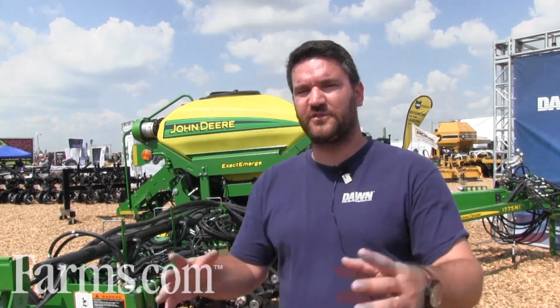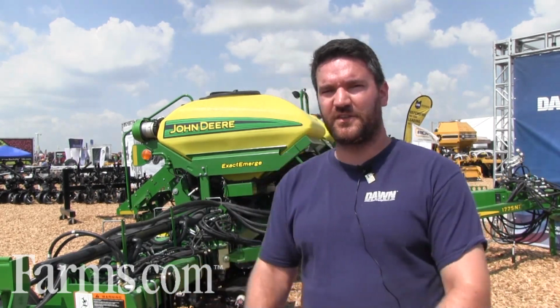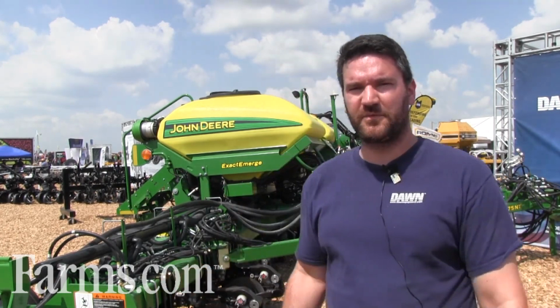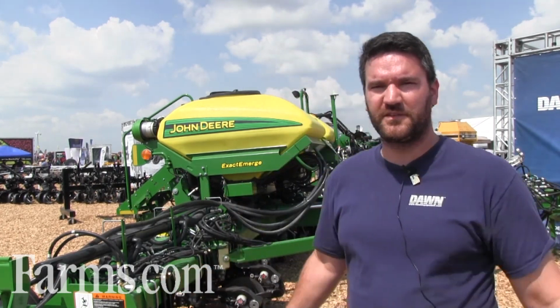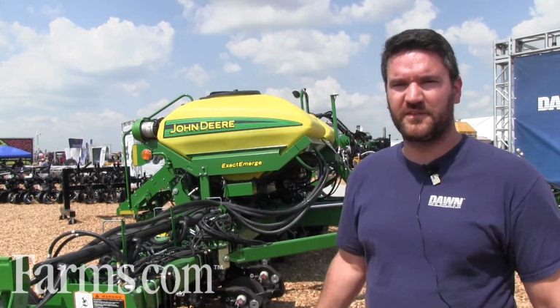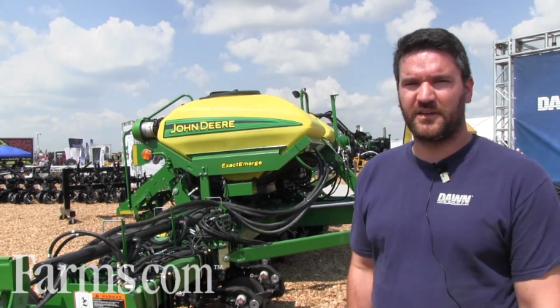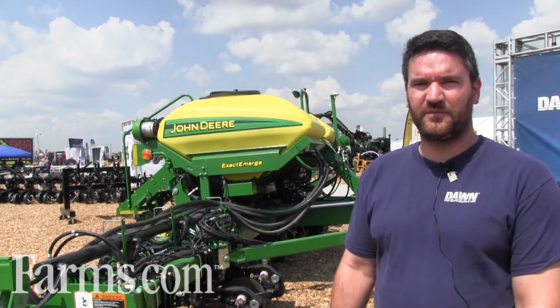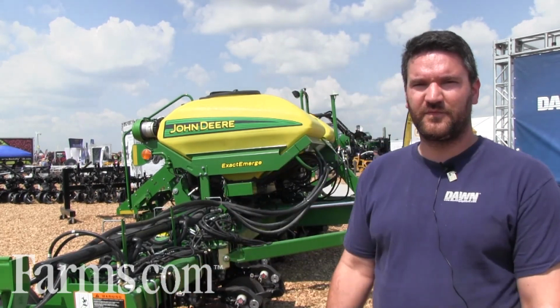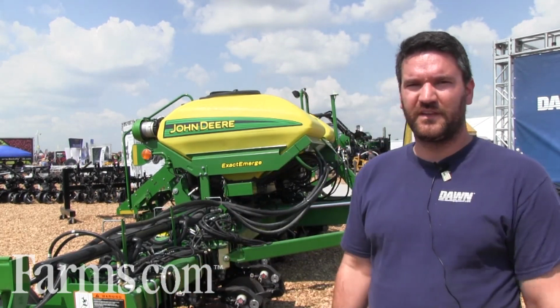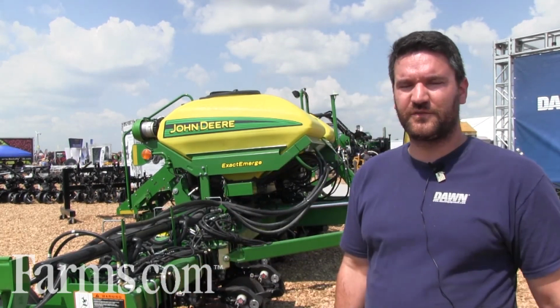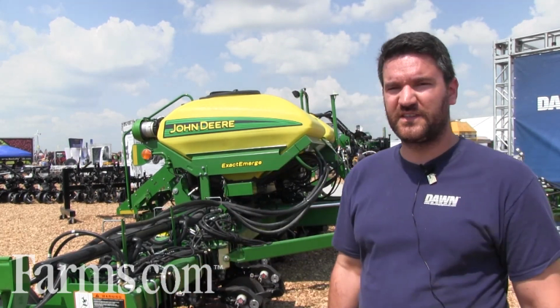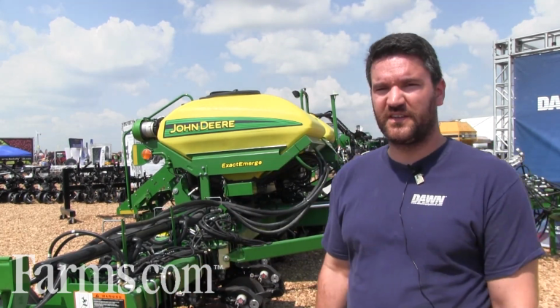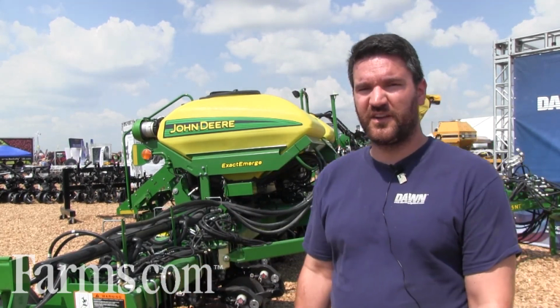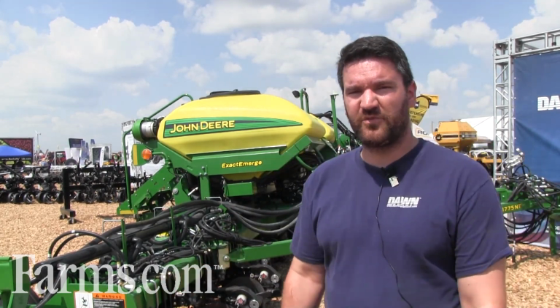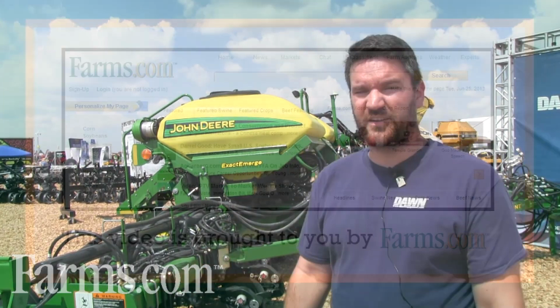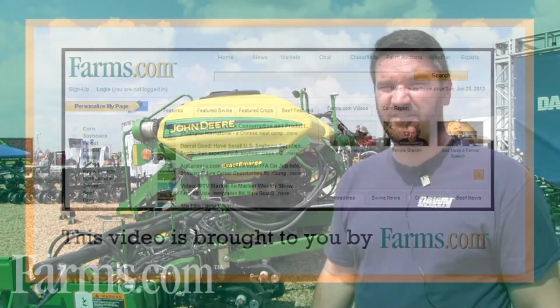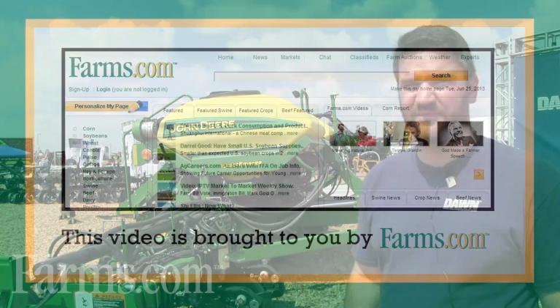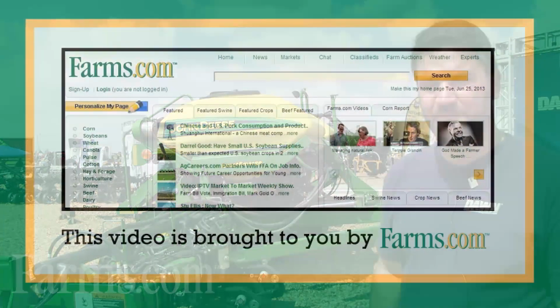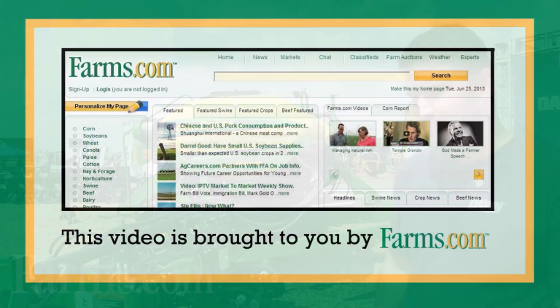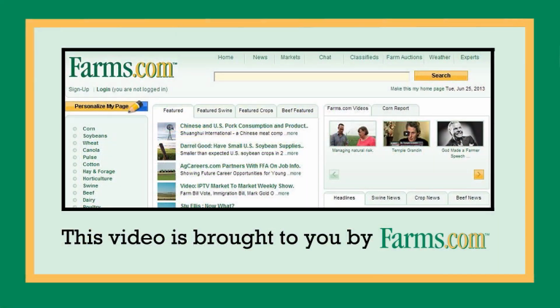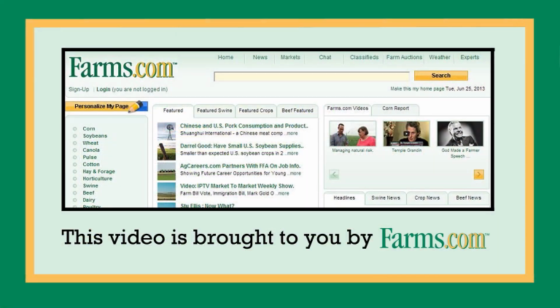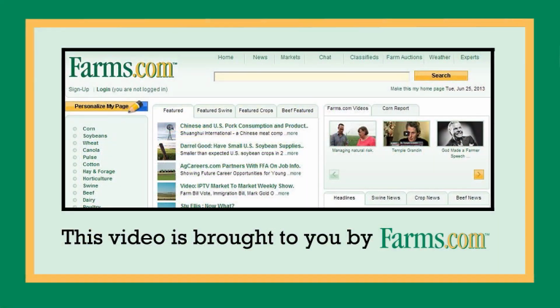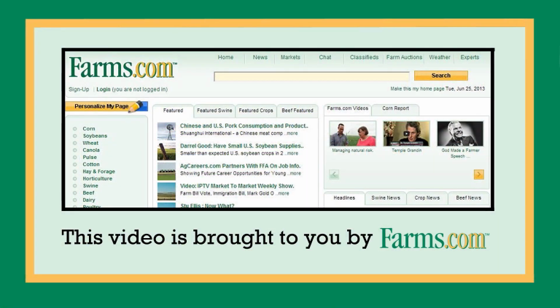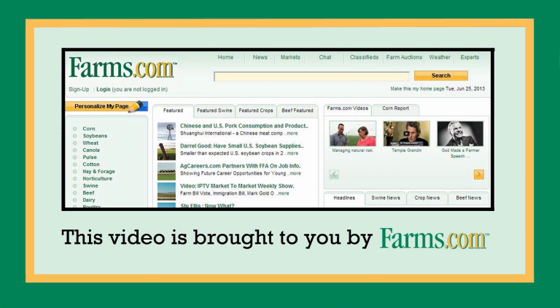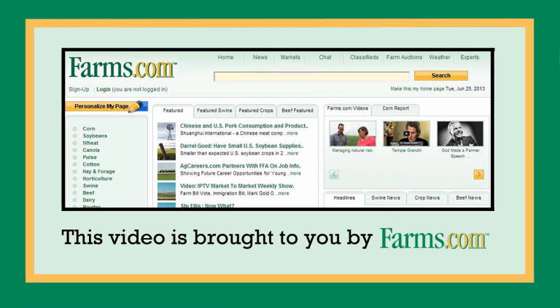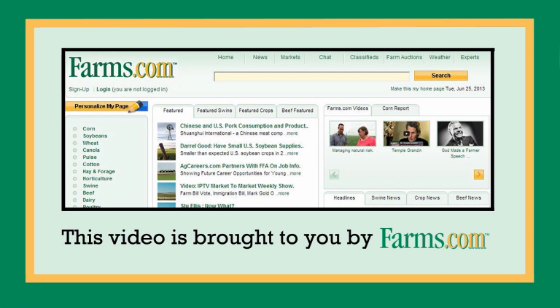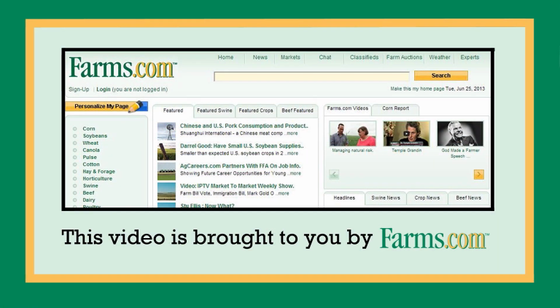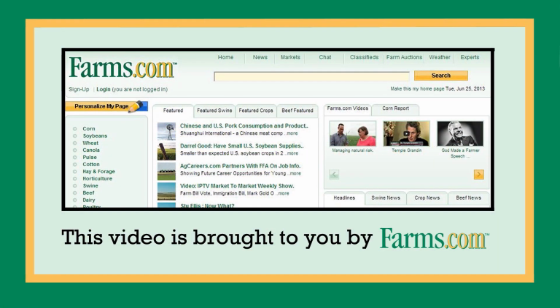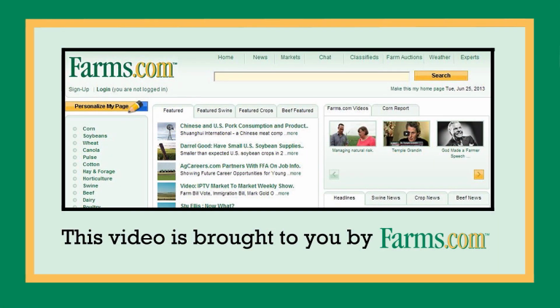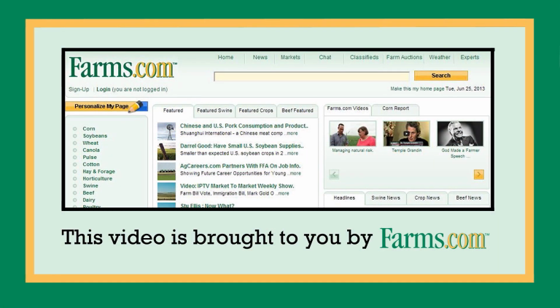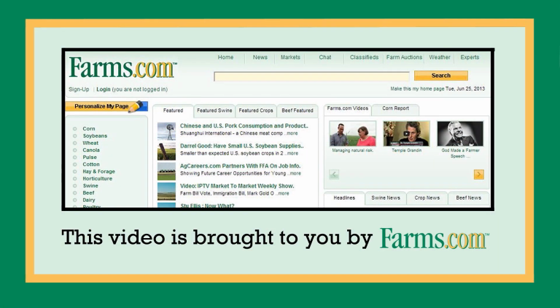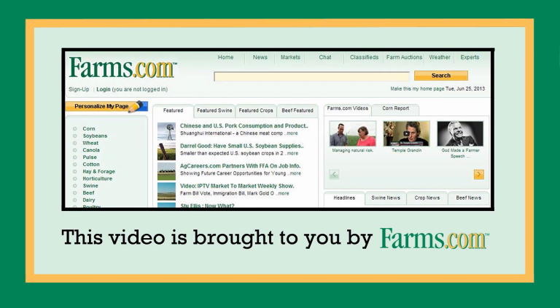We'd love to engage you and talk about these innovative products. This video is brought to you by farms.com.